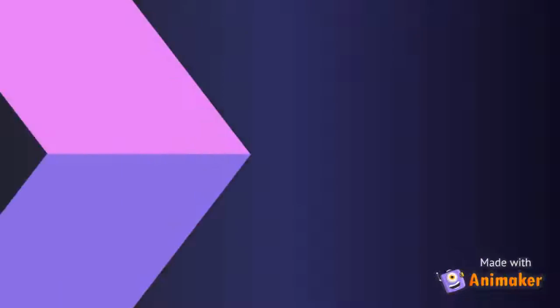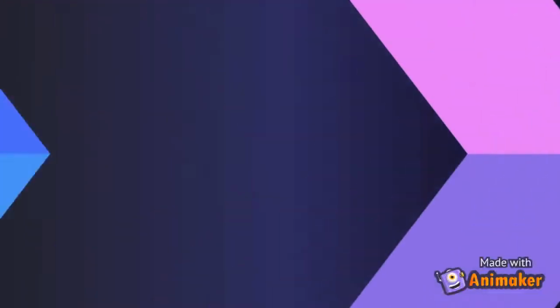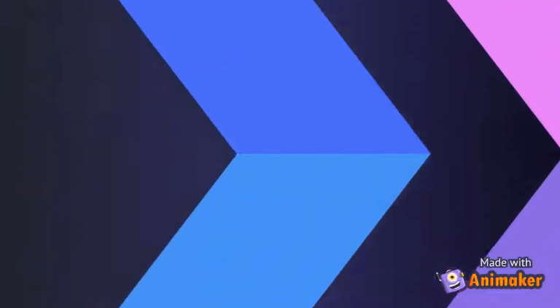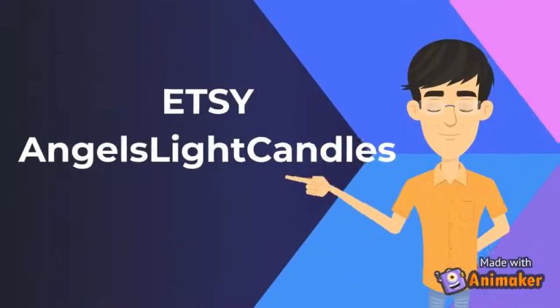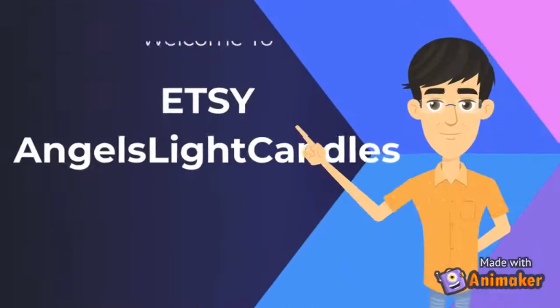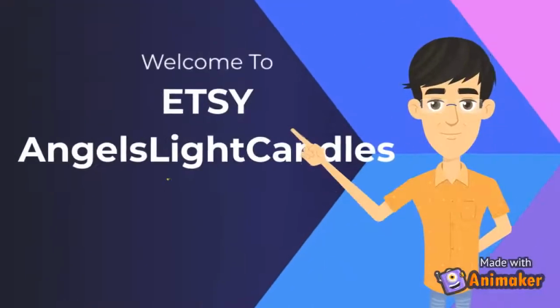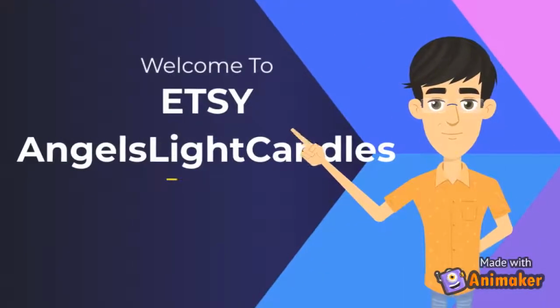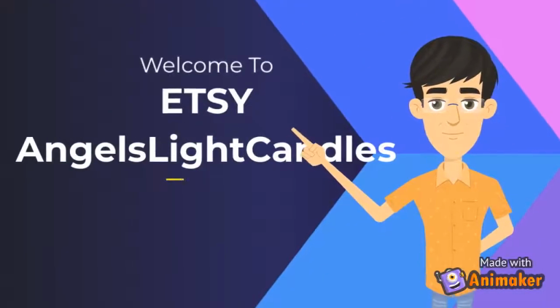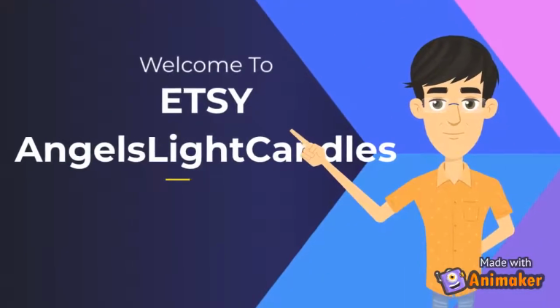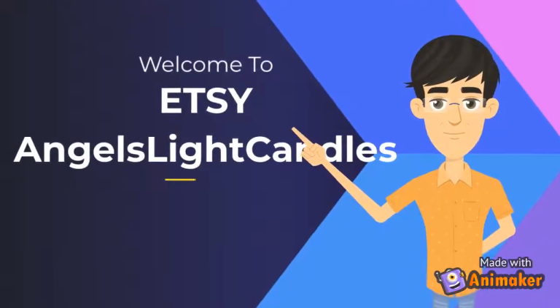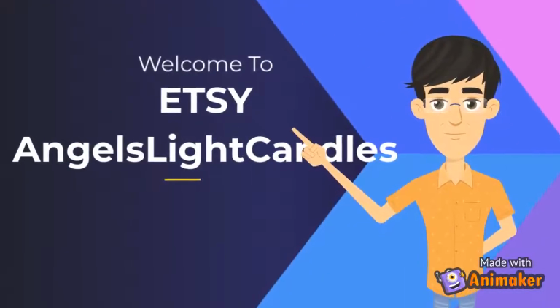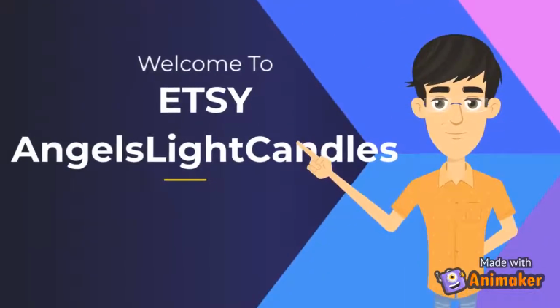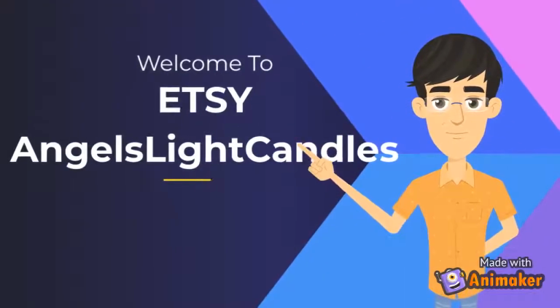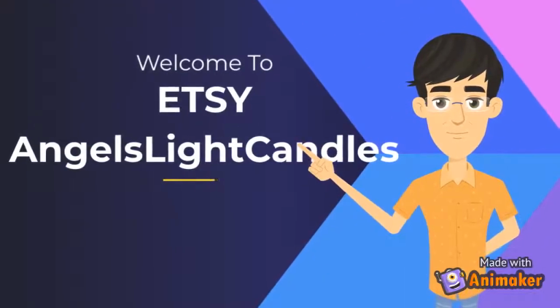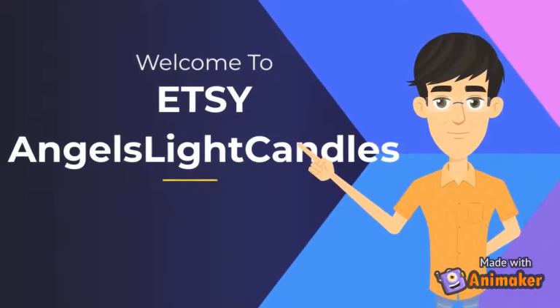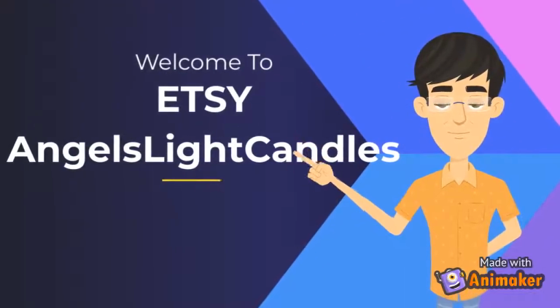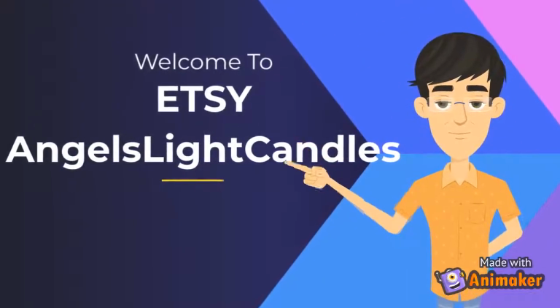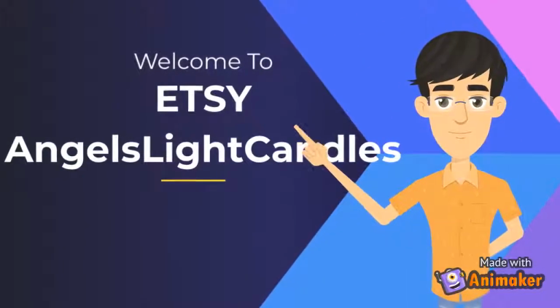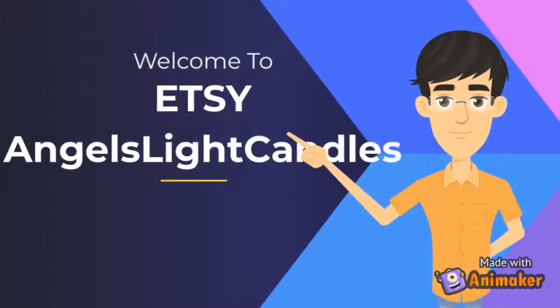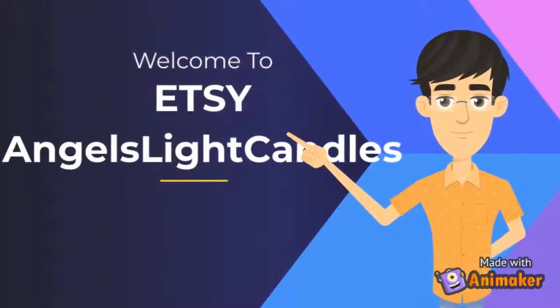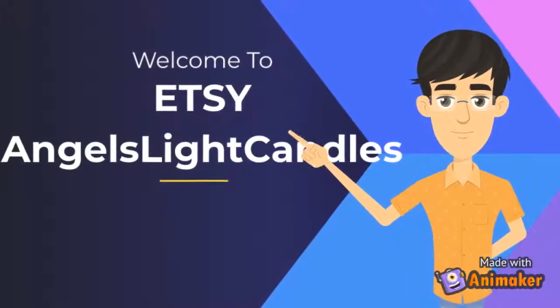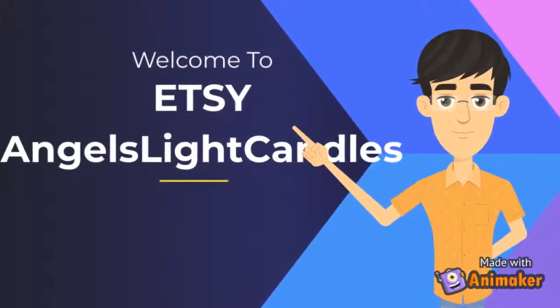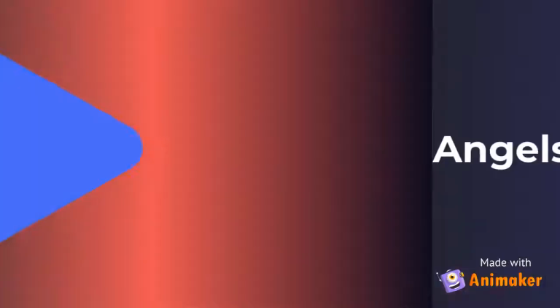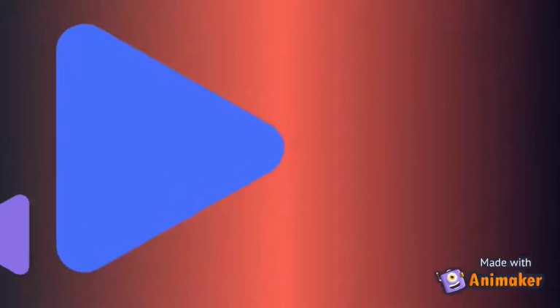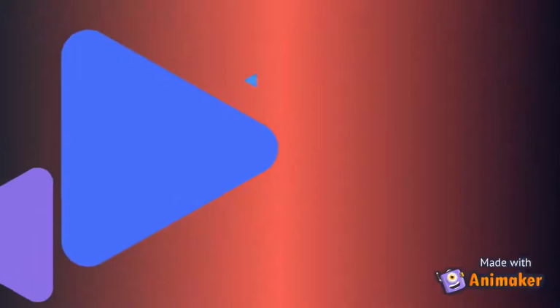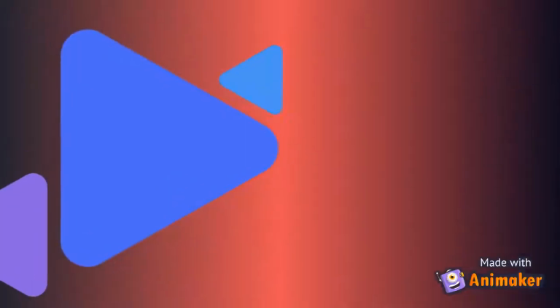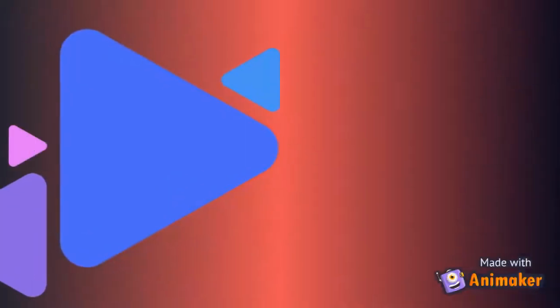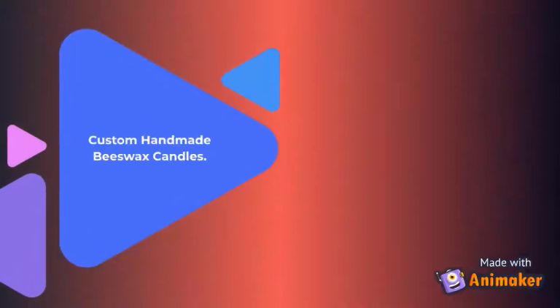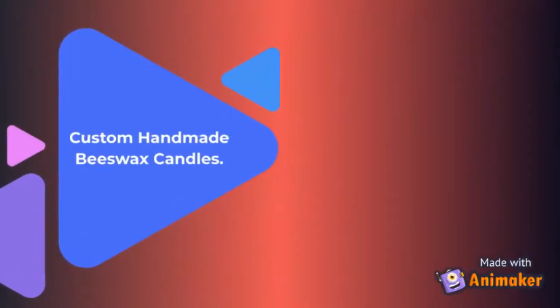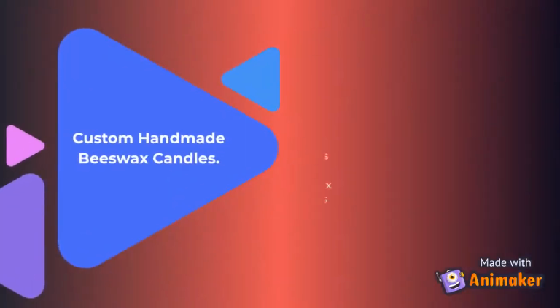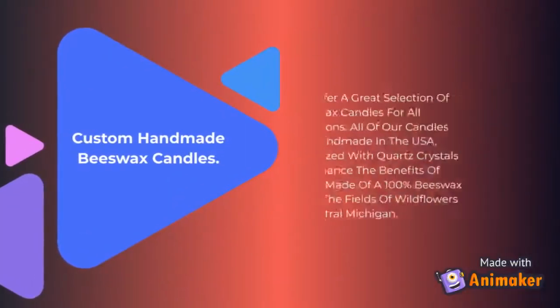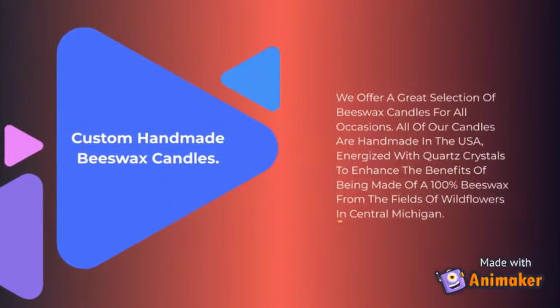Welcome to Etsy. Angels Light Candles. Custom Handmade Beeswax Candles.